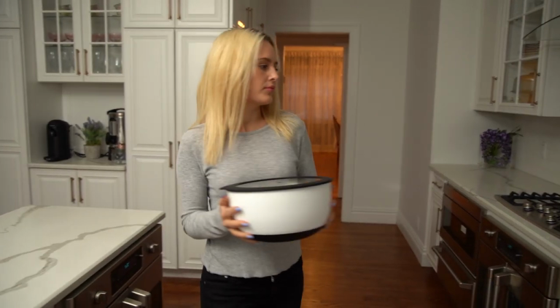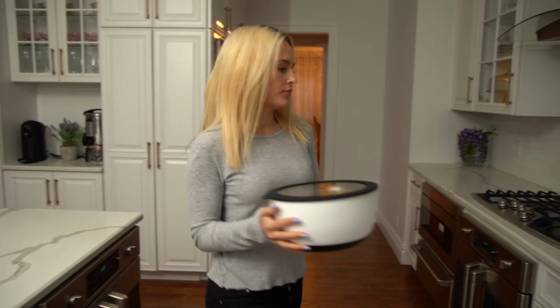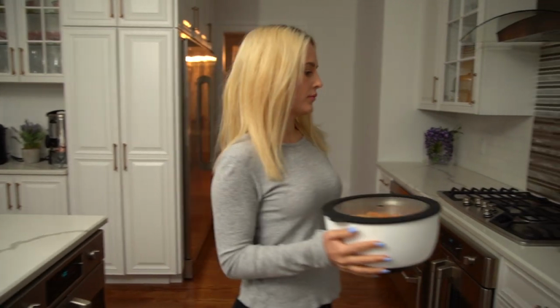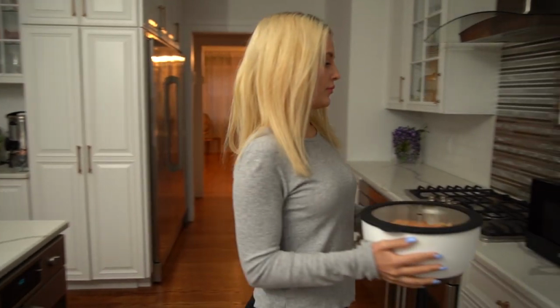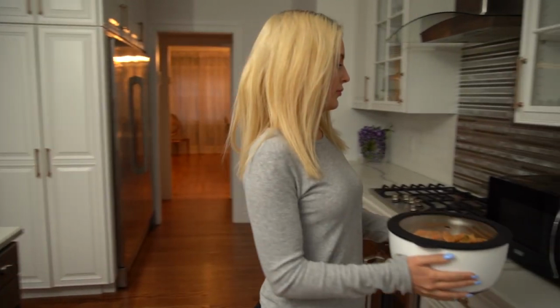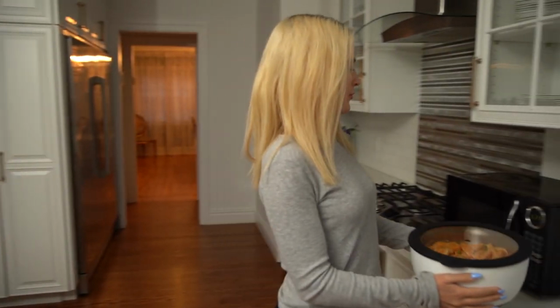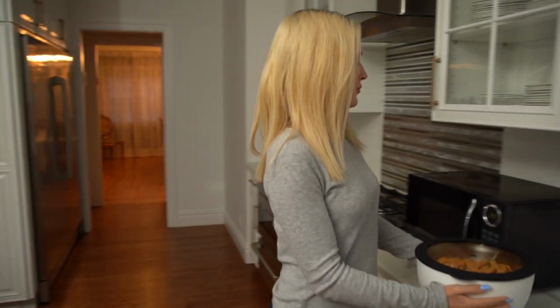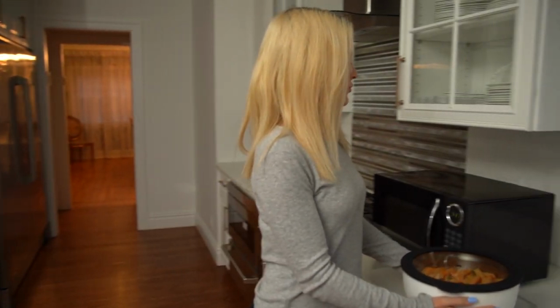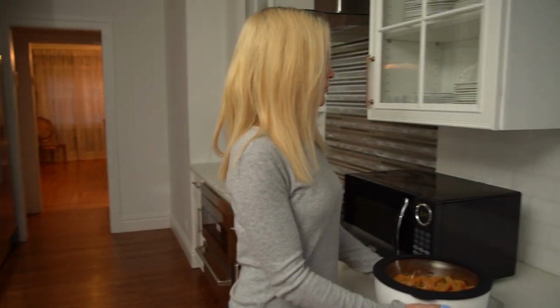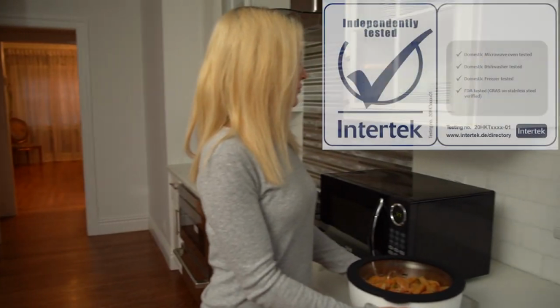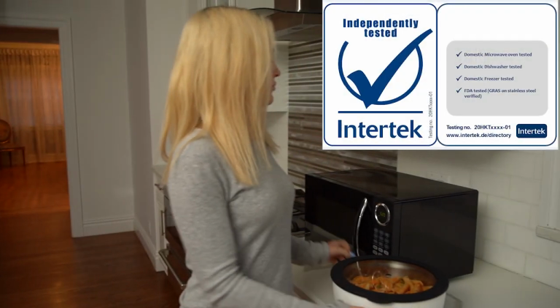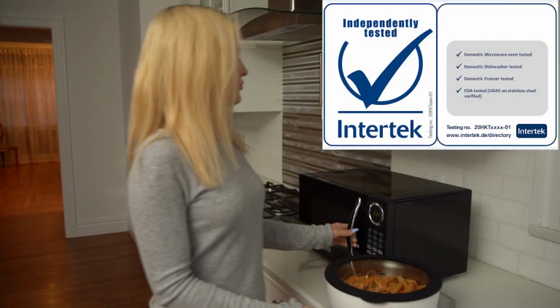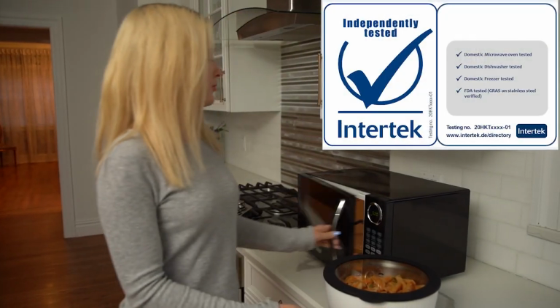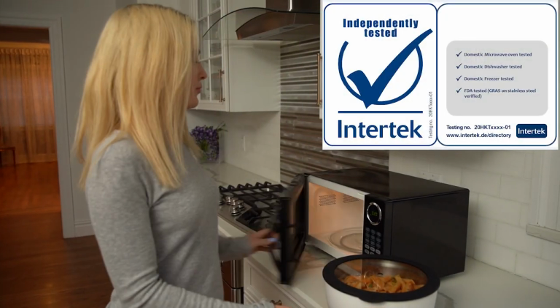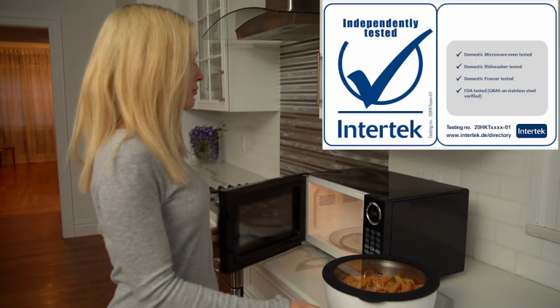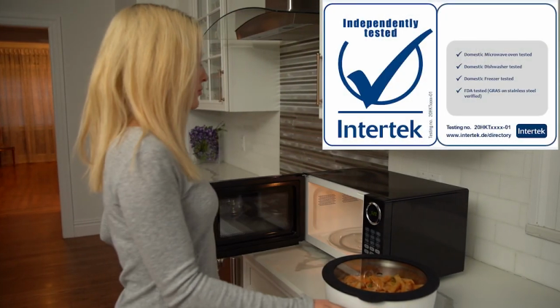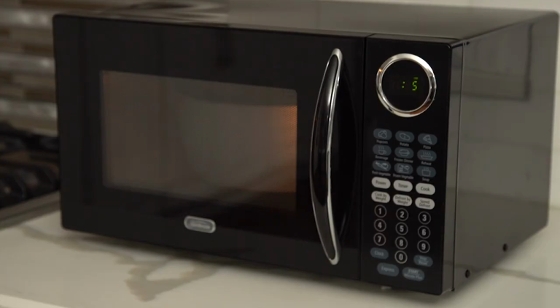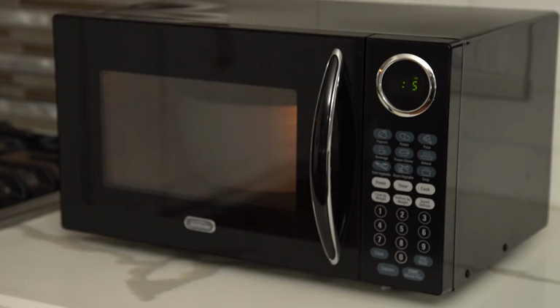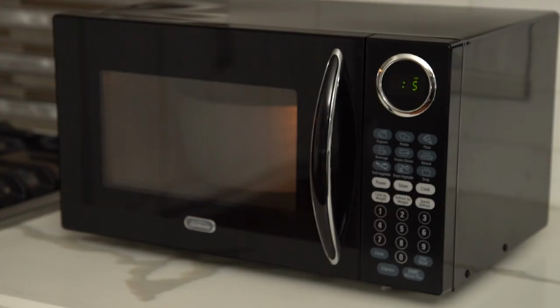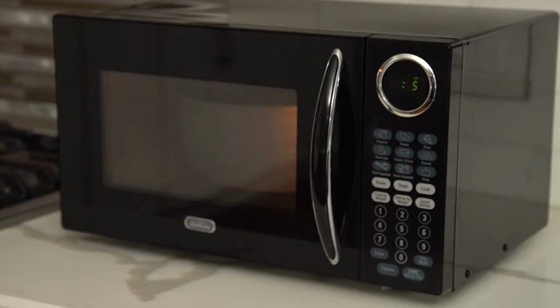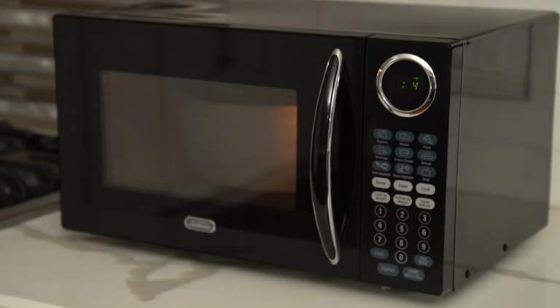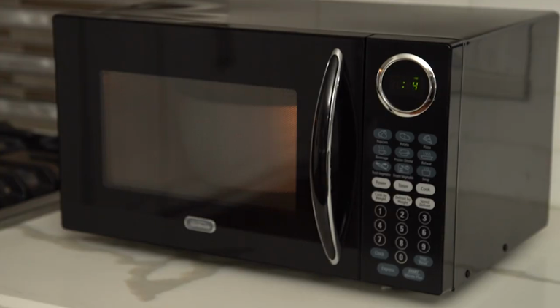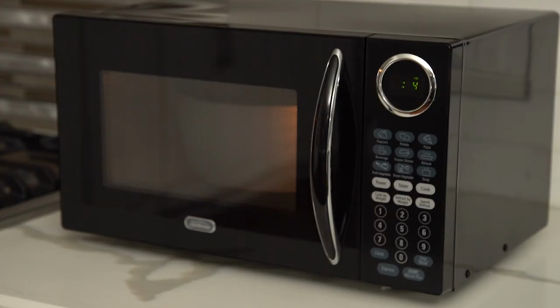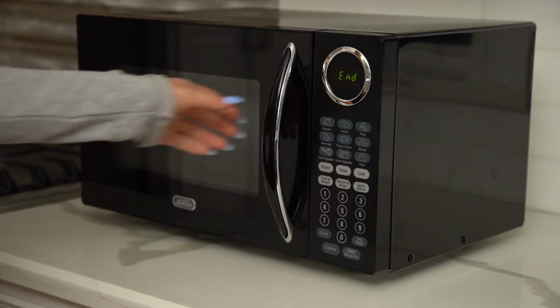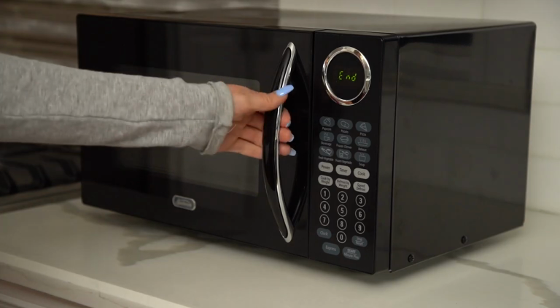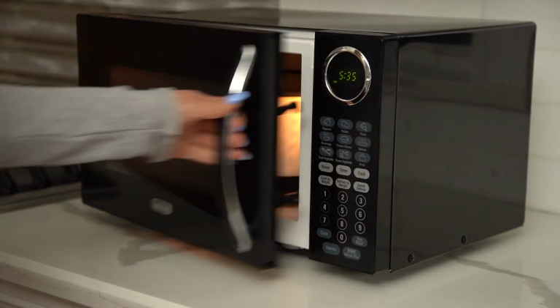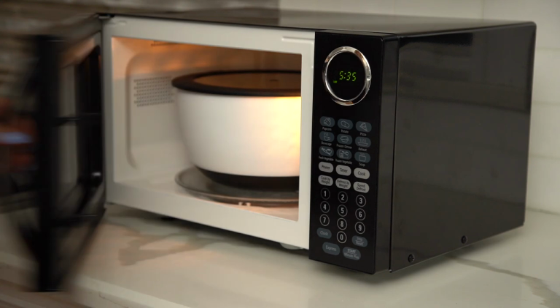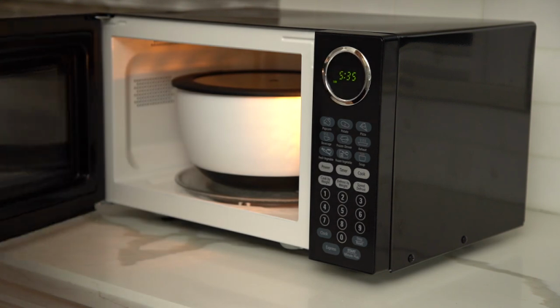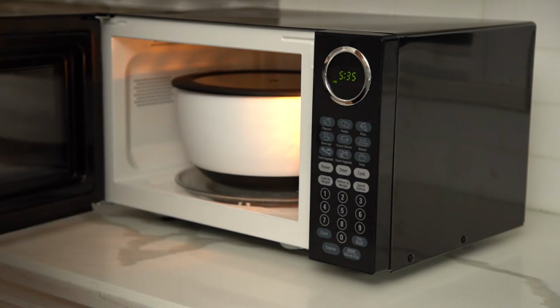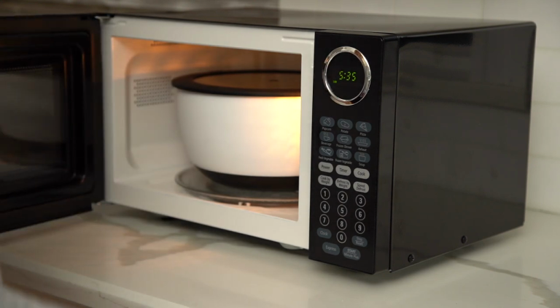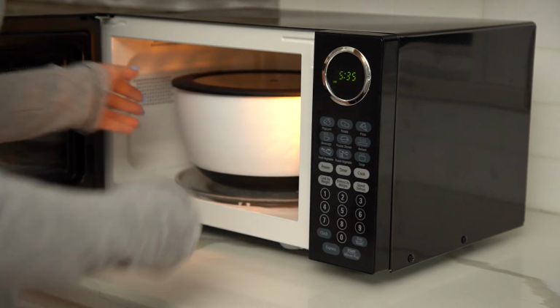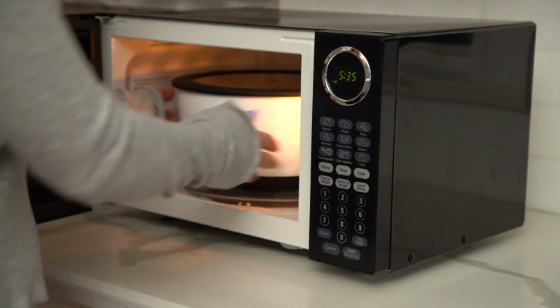UnbelievaBulls use a non-reflective coating that acts as a heat-resistant barrier to protect hands when contents are hot.